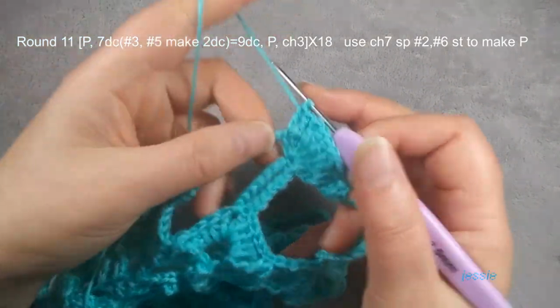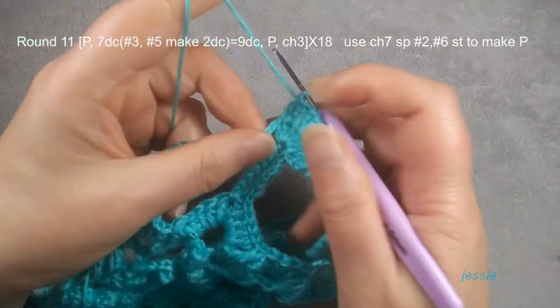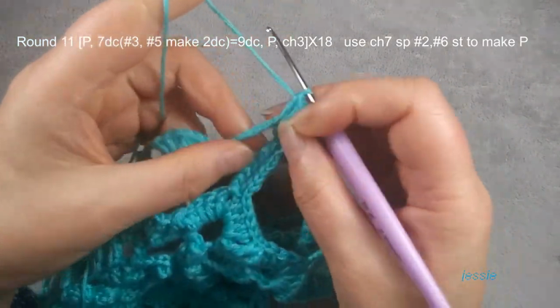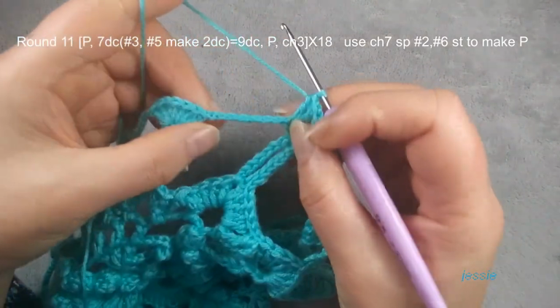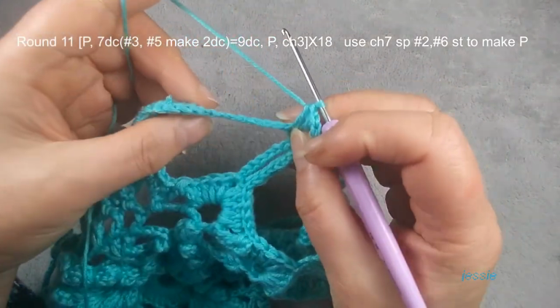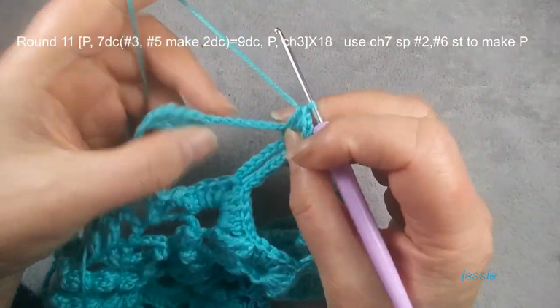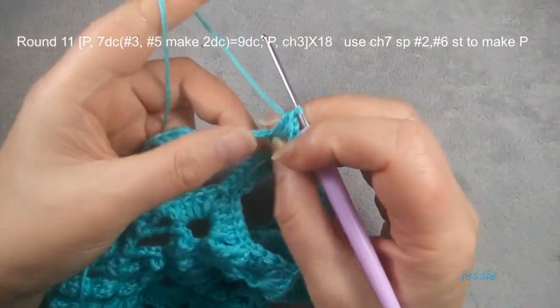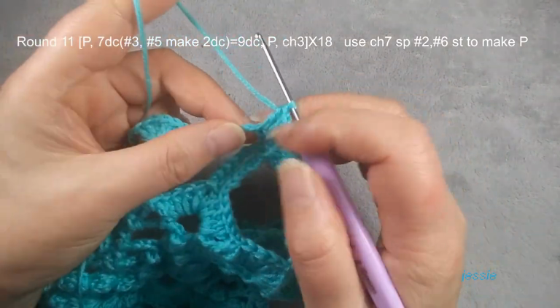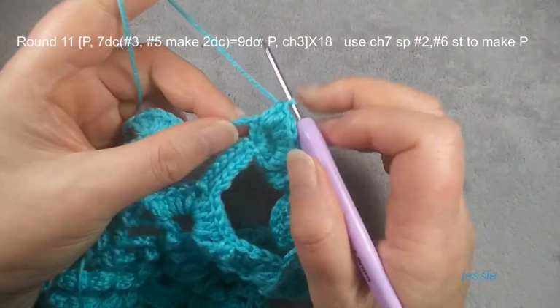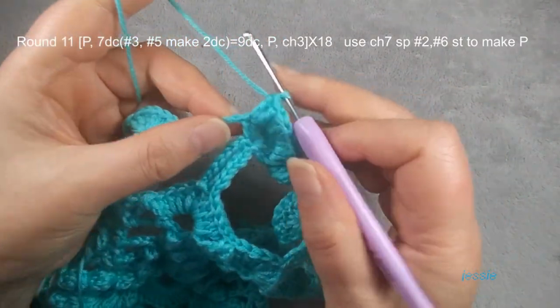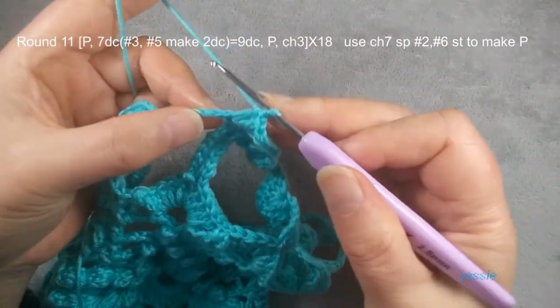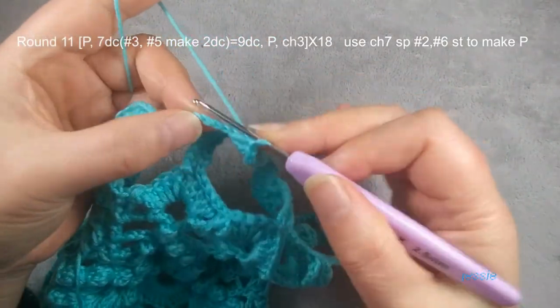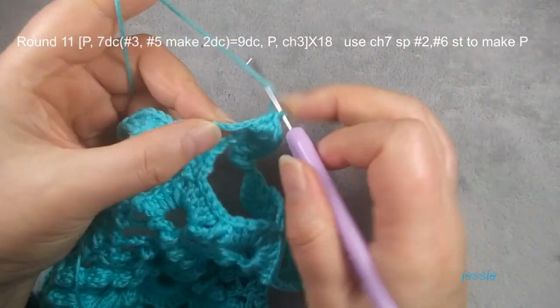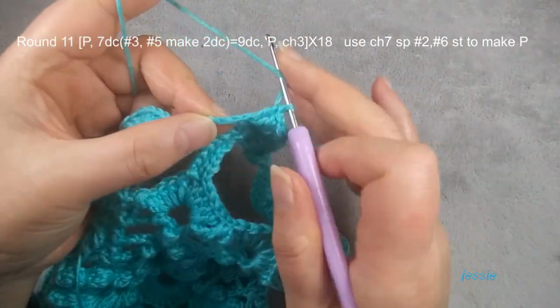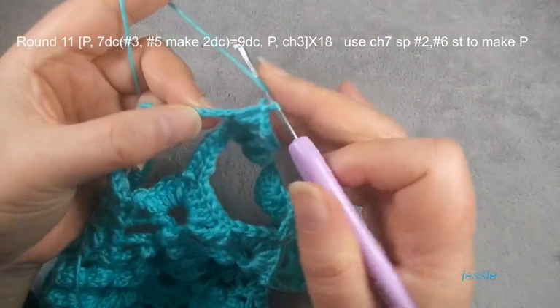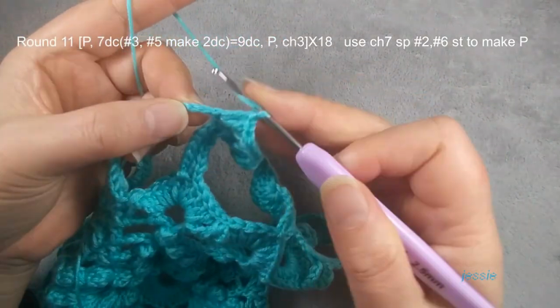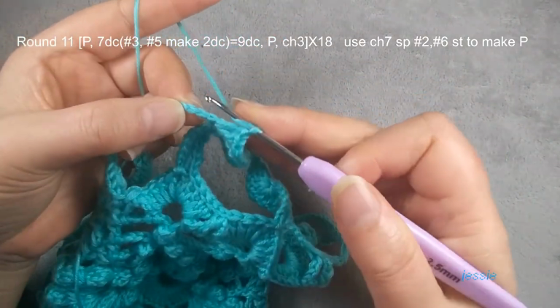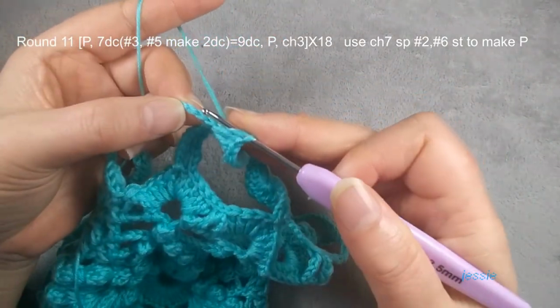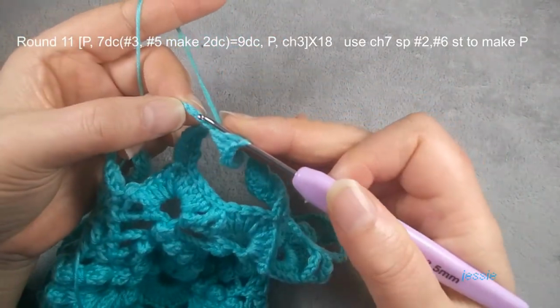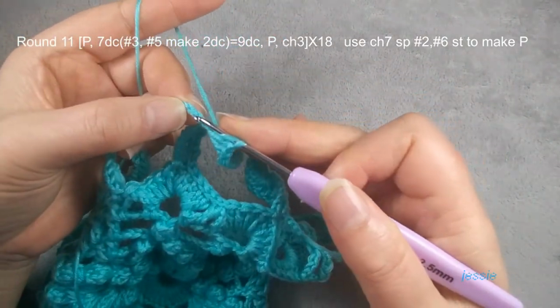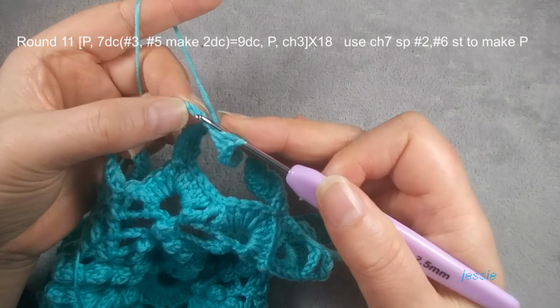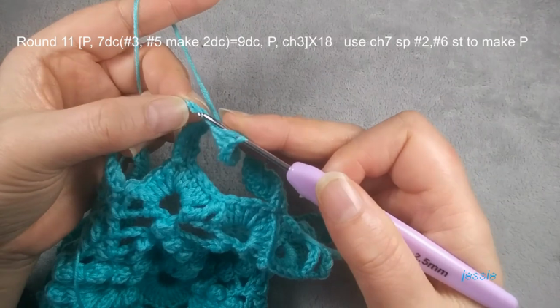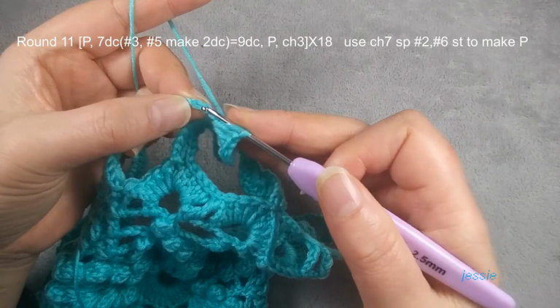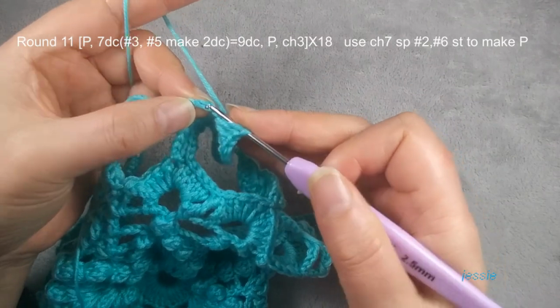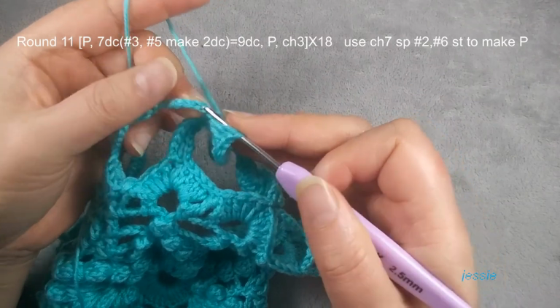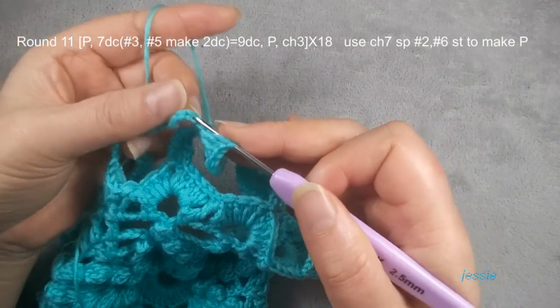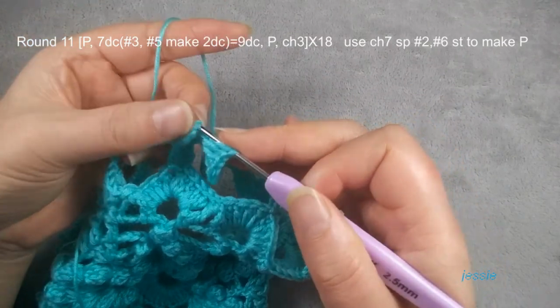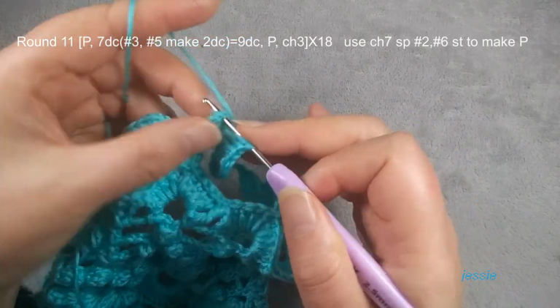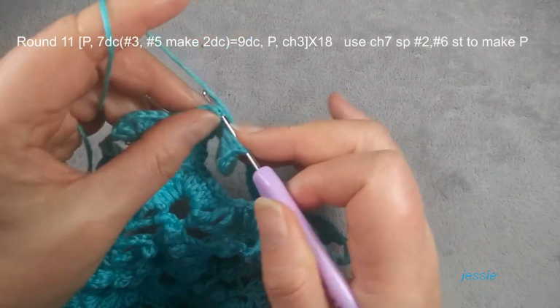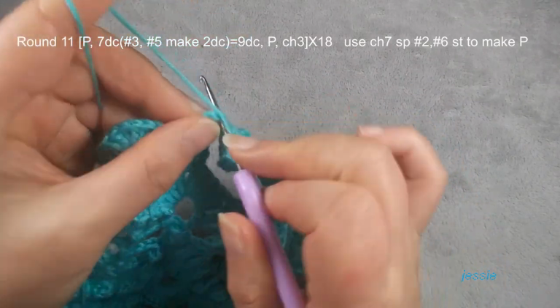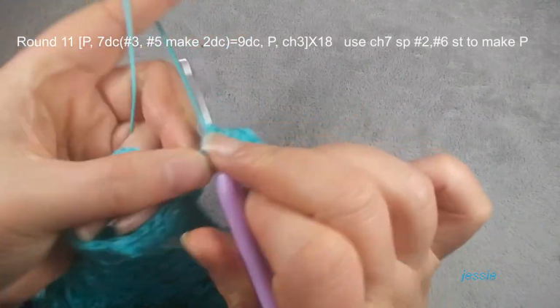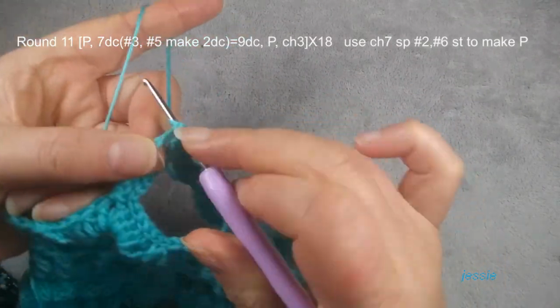Two — the second, the third one we make two, one more. Number four, number five we make two, one more — this stage and number six, number seven. So we finish here — we have one, two, three, four, five, six, seven, eight, nine double crochets. Finish it here. Chain seven — we use the second stage to do popcorn.